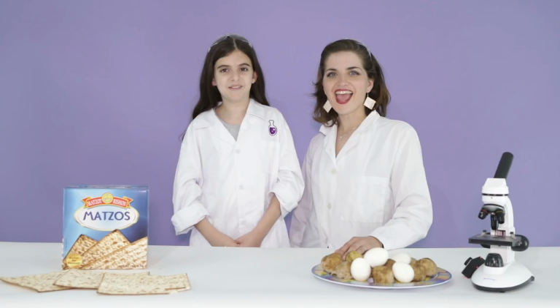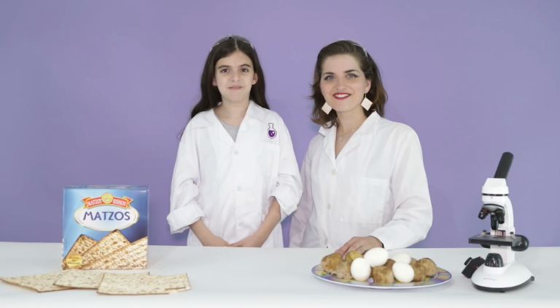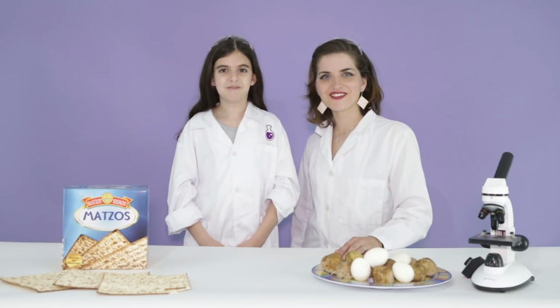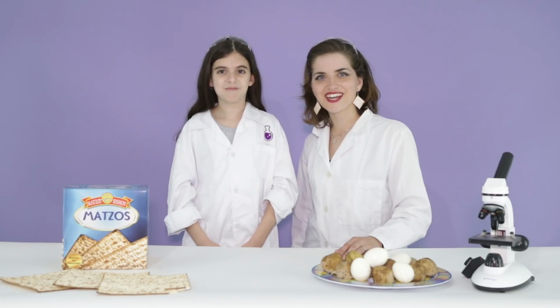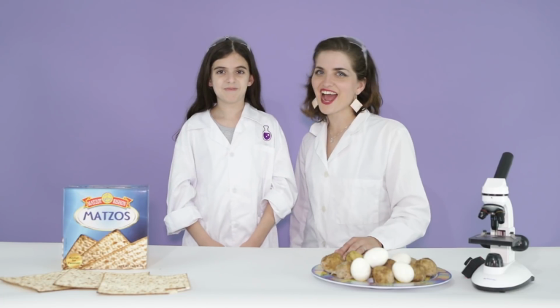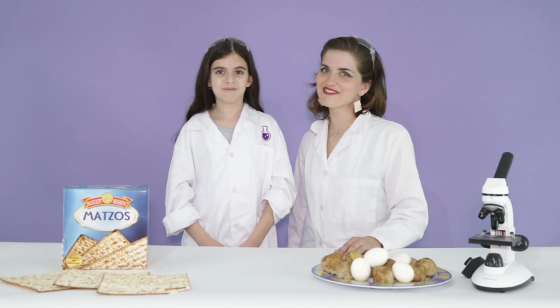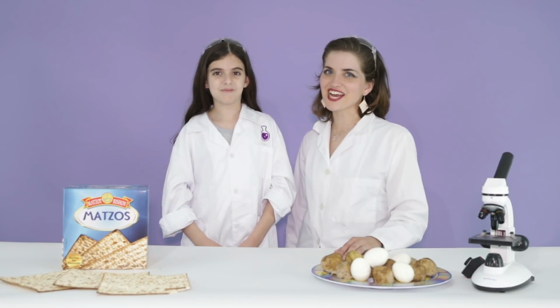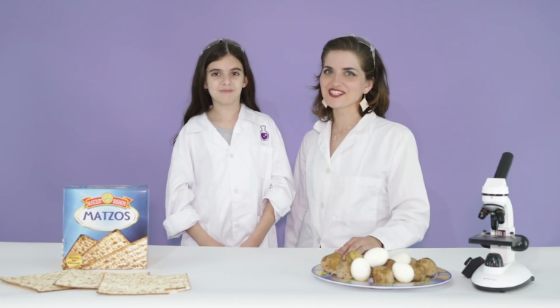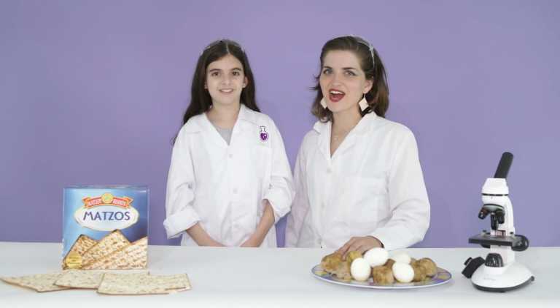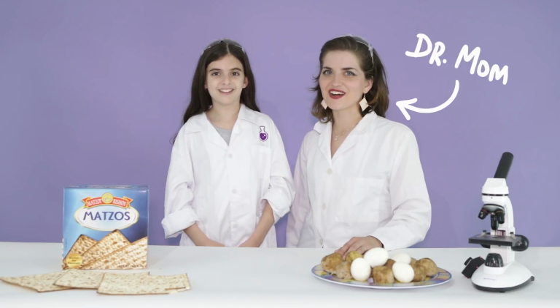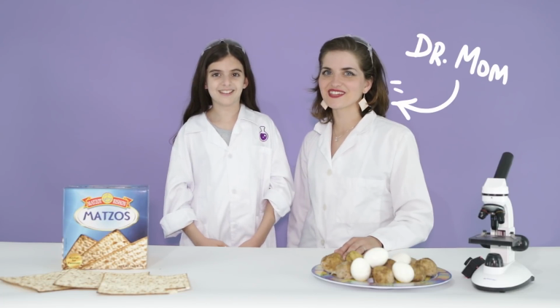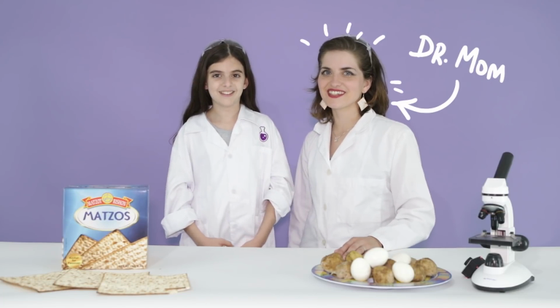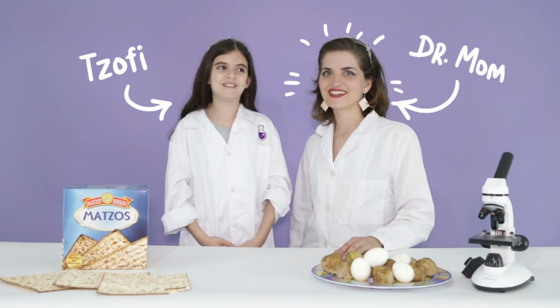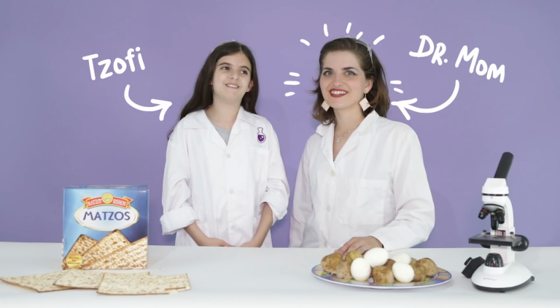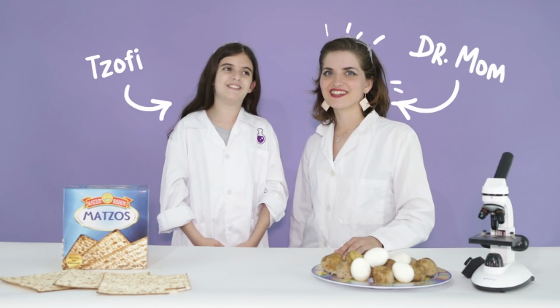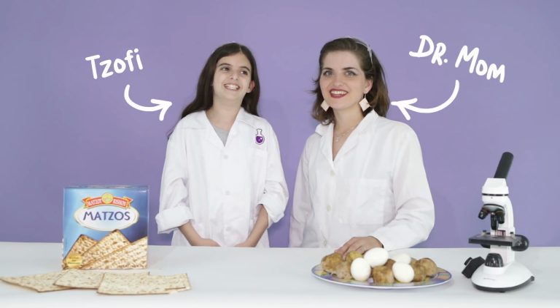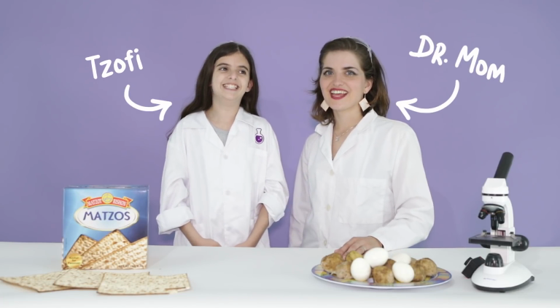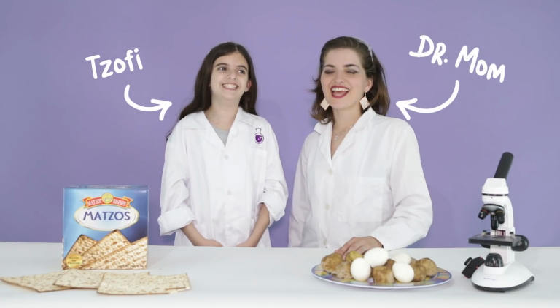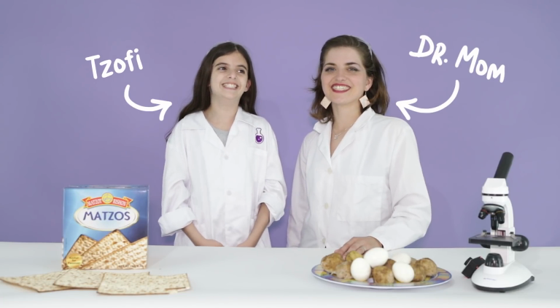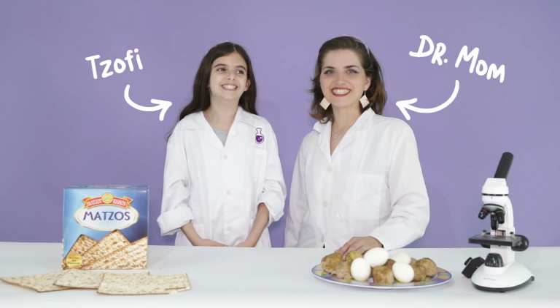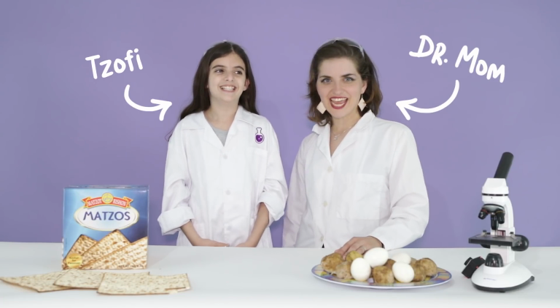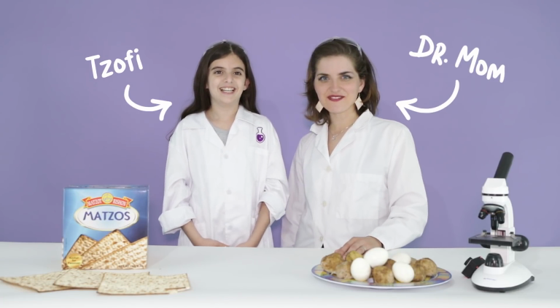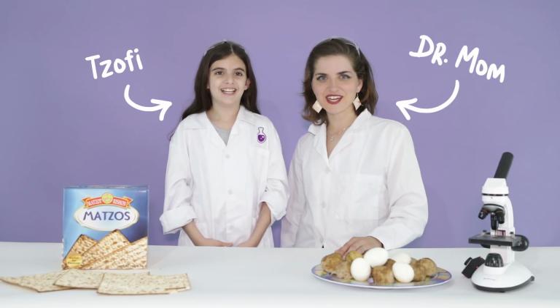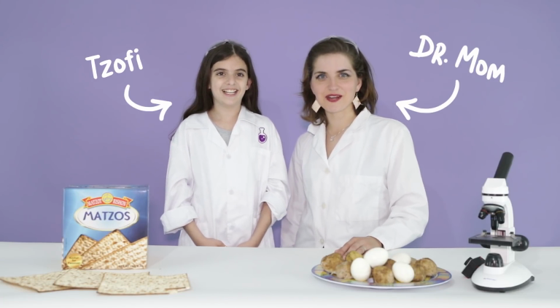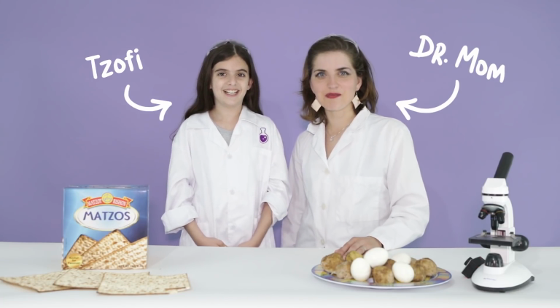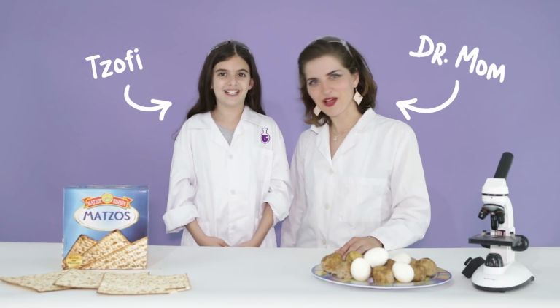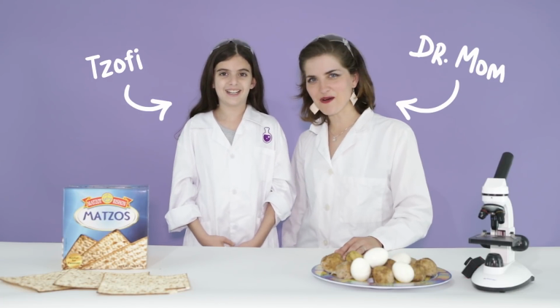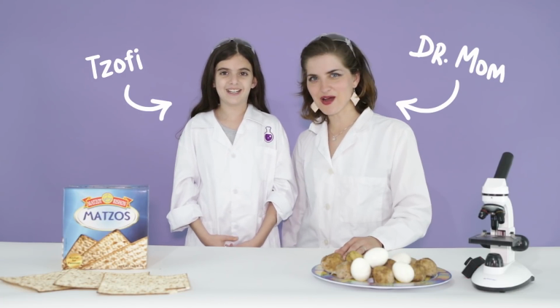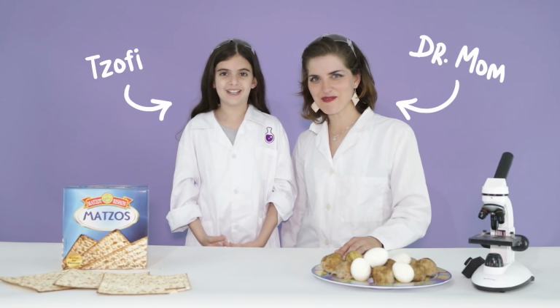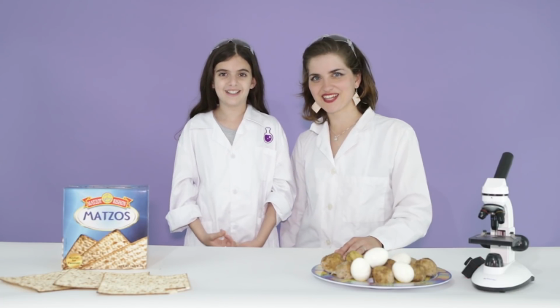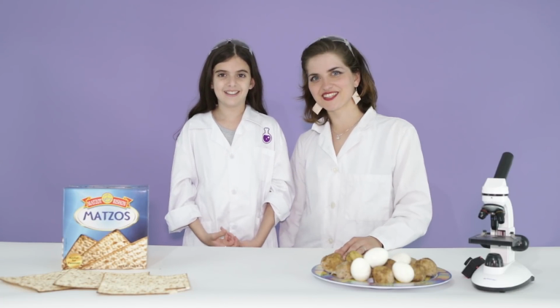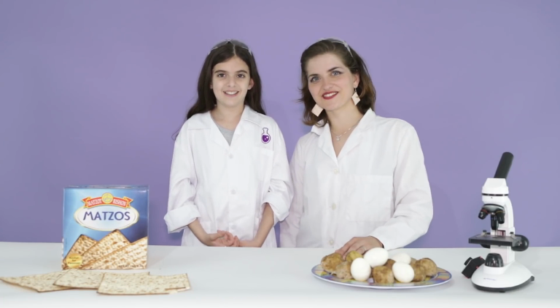Hey everyone, I'm Dr. Mom. I'm Toofy. And today we're going to blow up Passover.